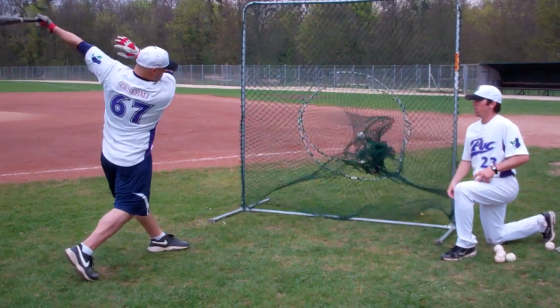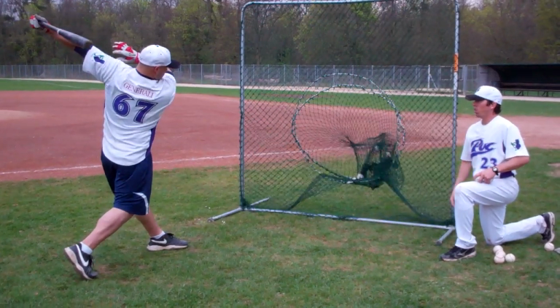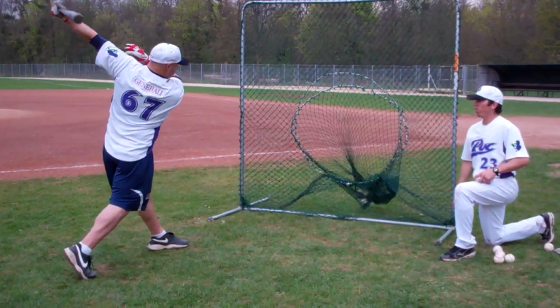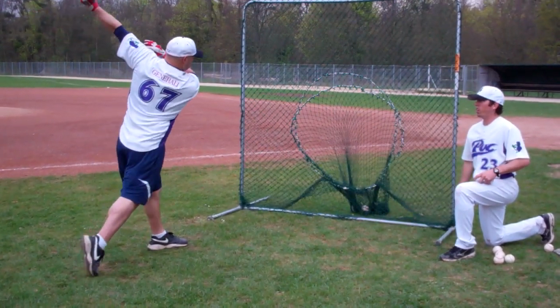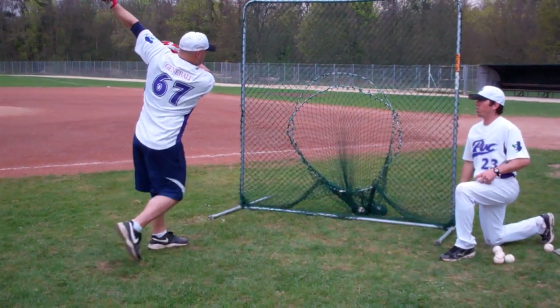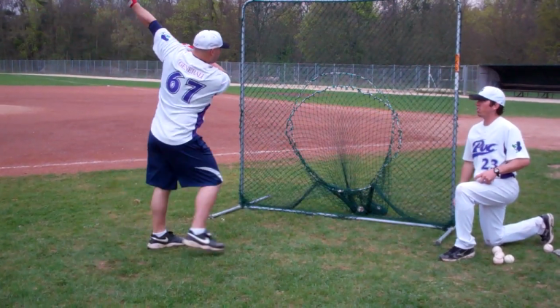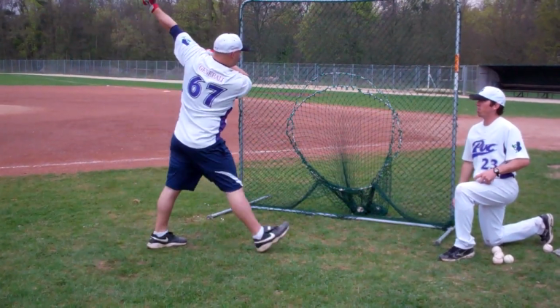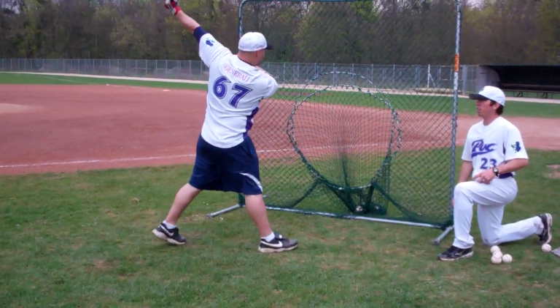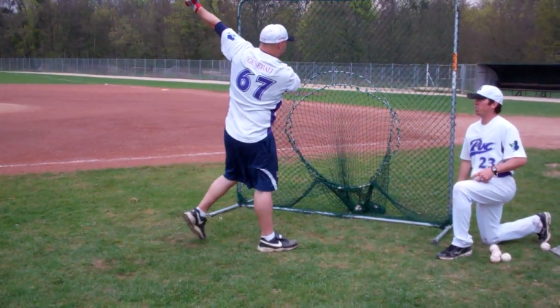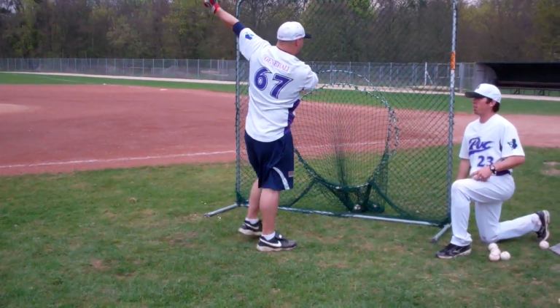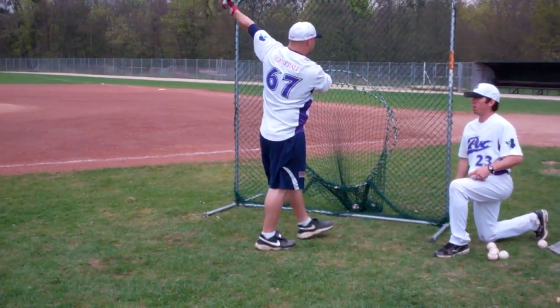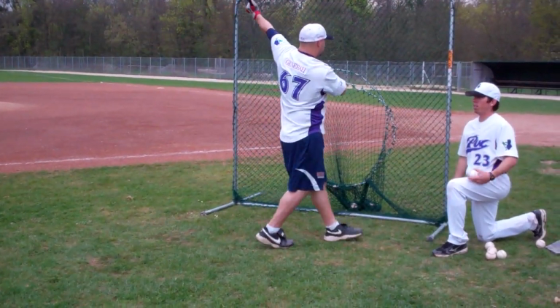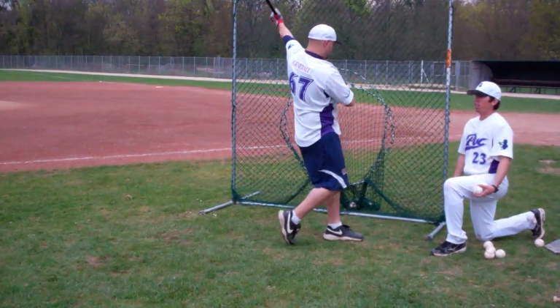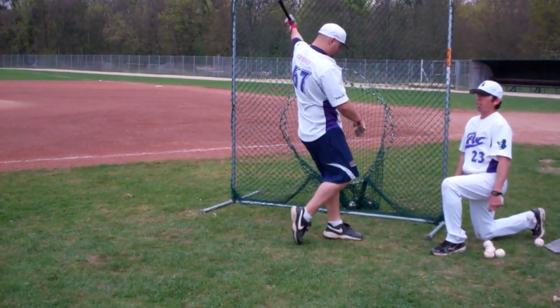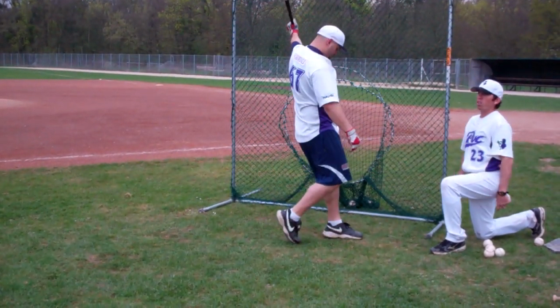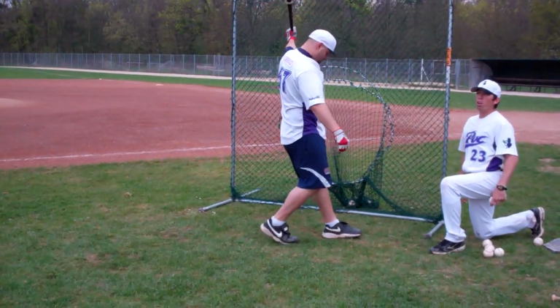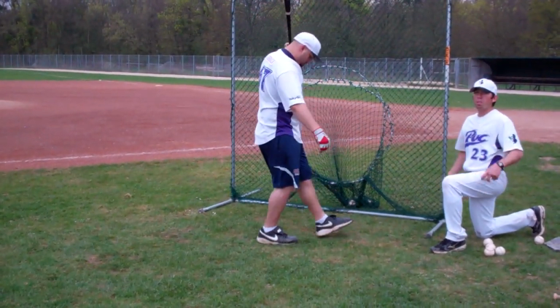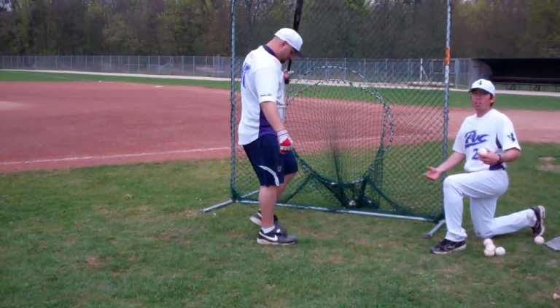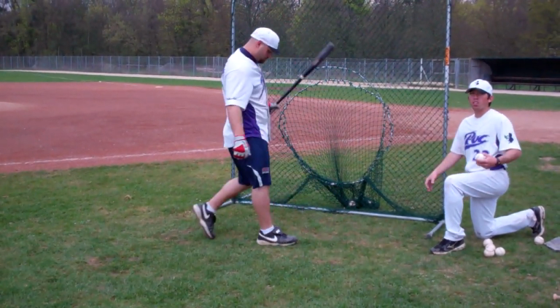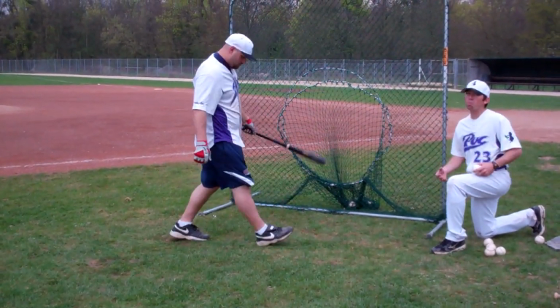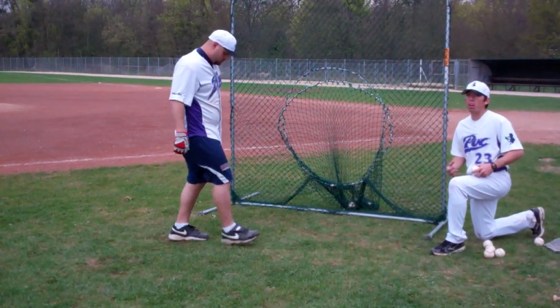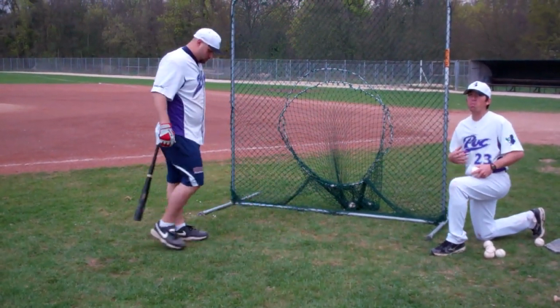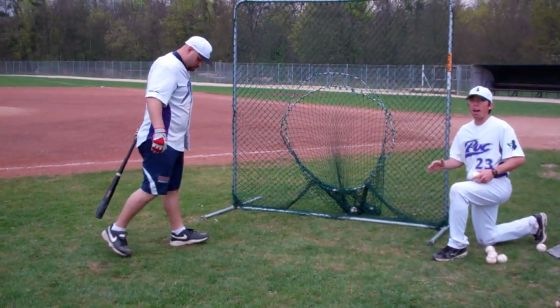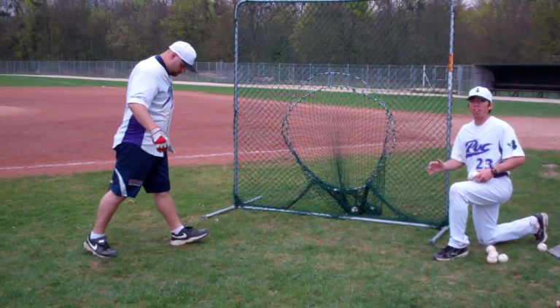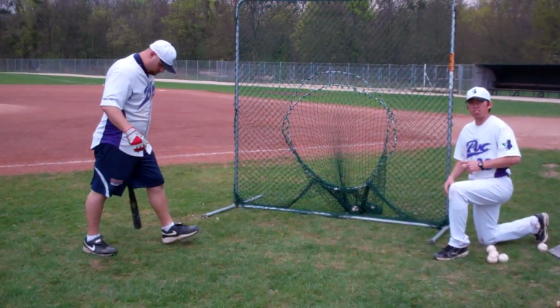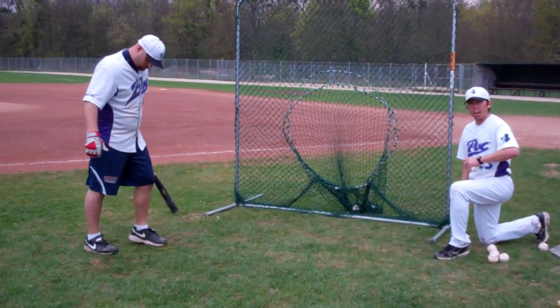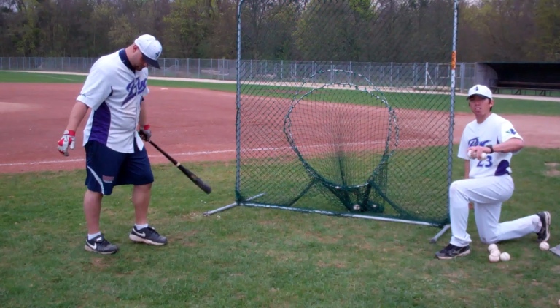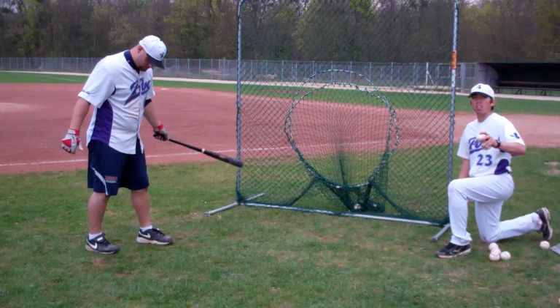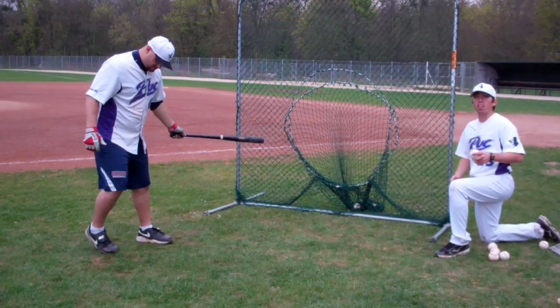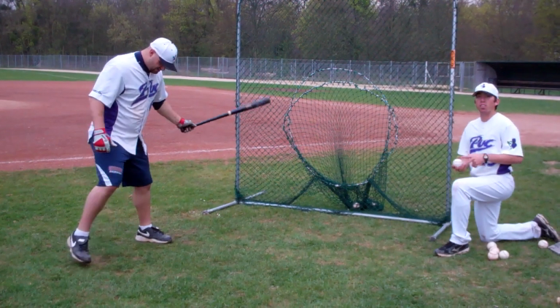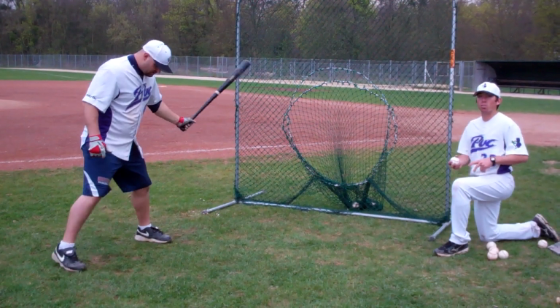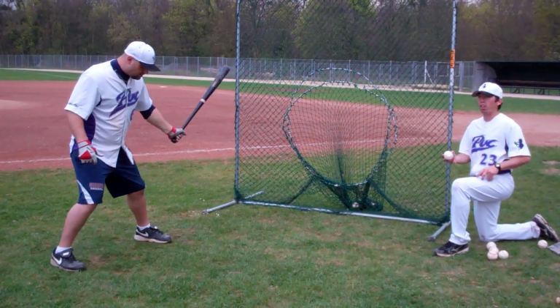Hold the finish, make a step. Really make sure the player is balanced after they take their swing.